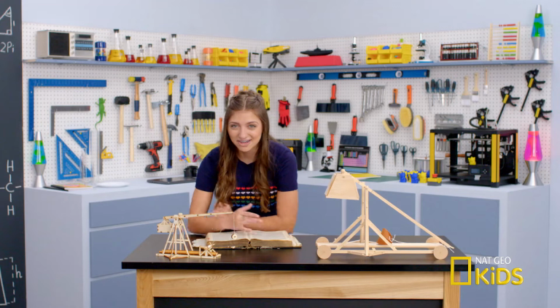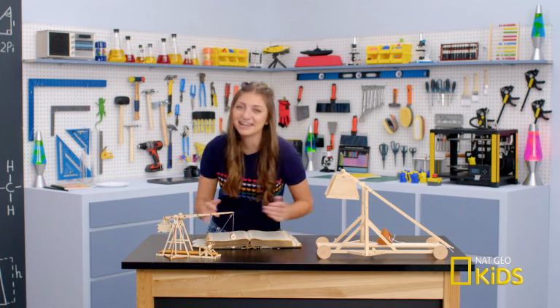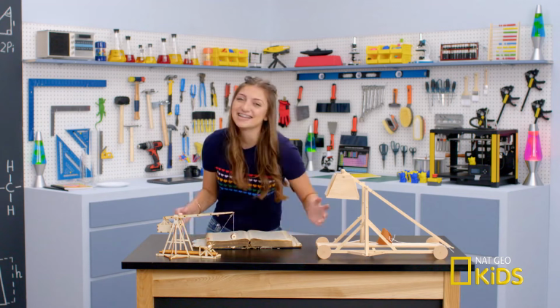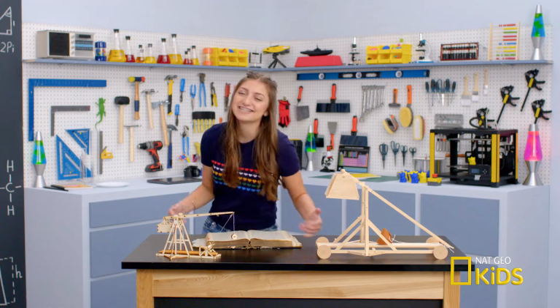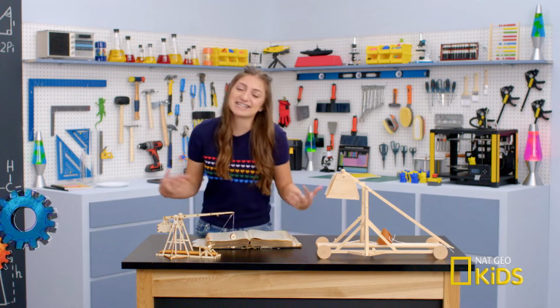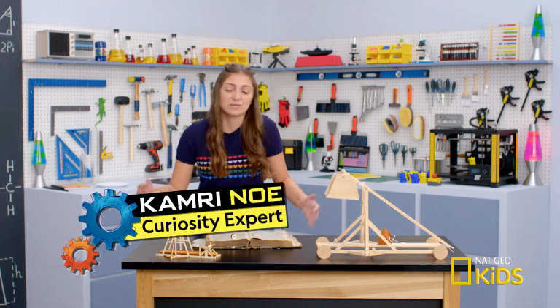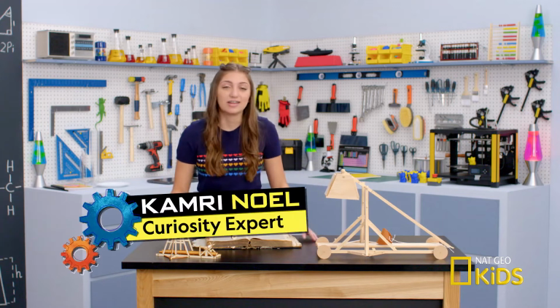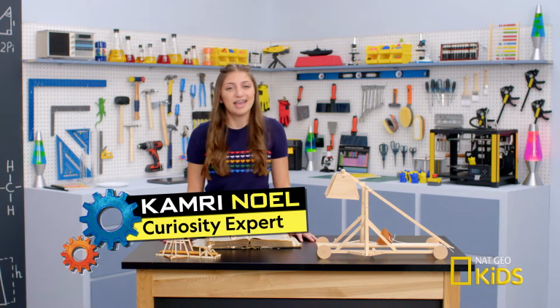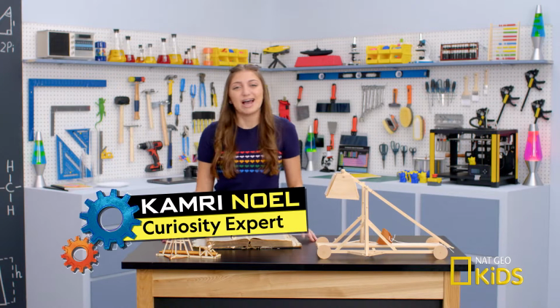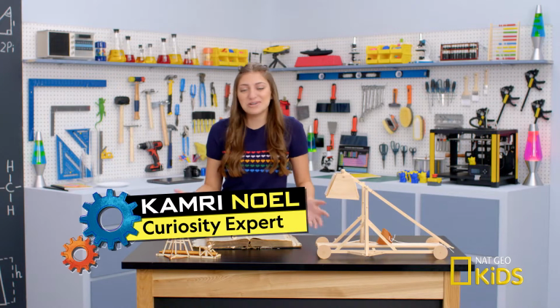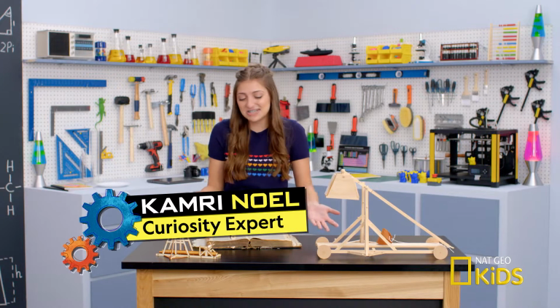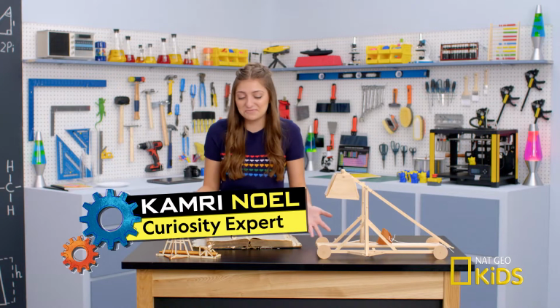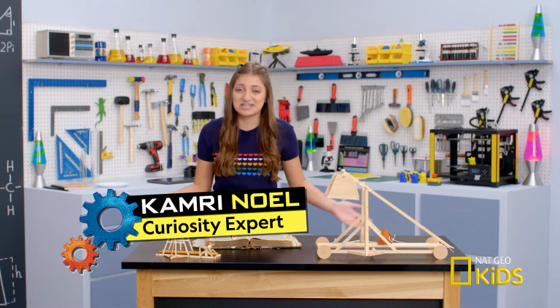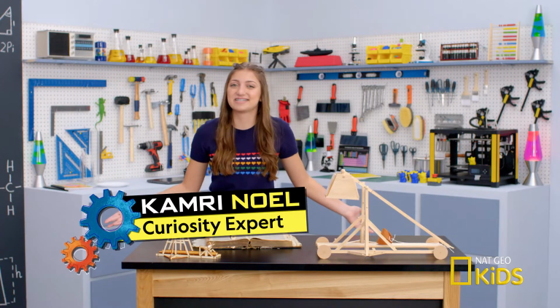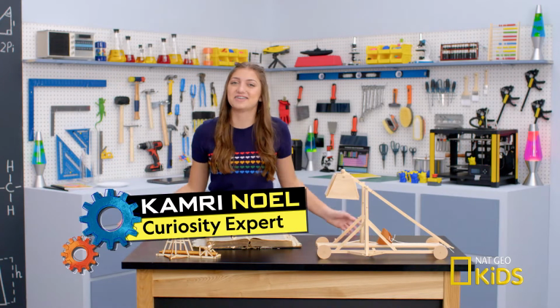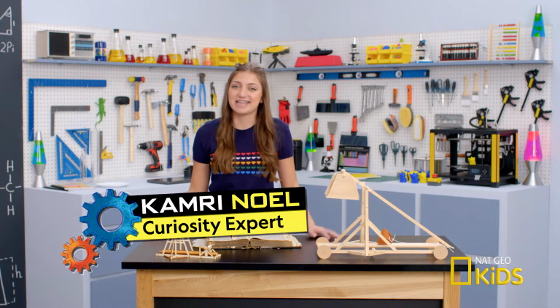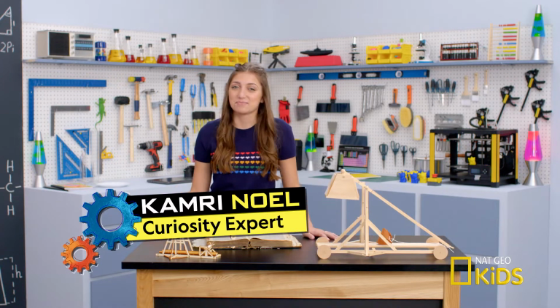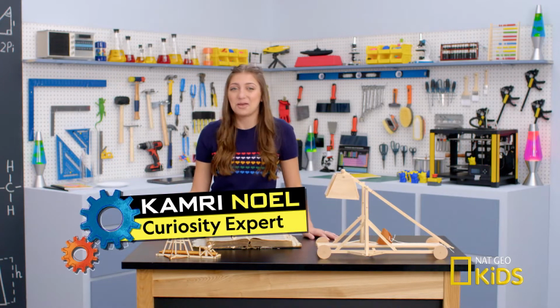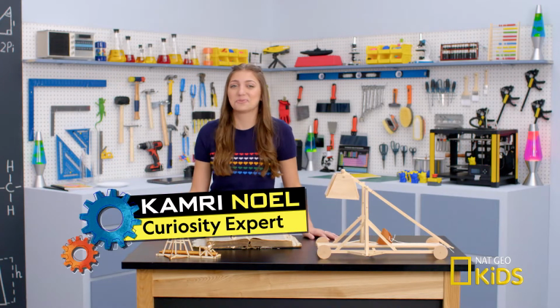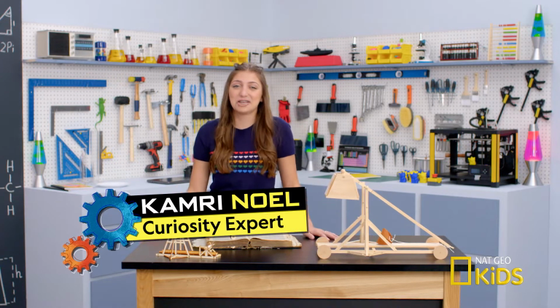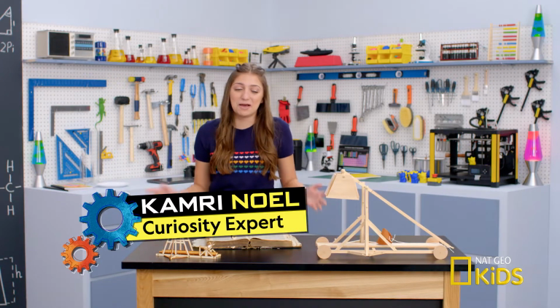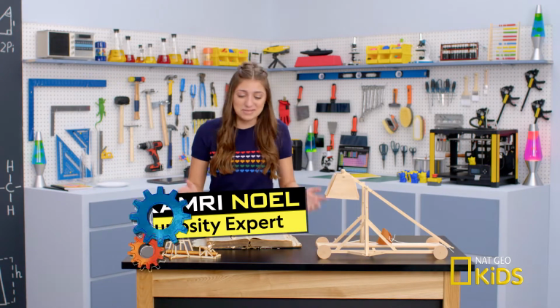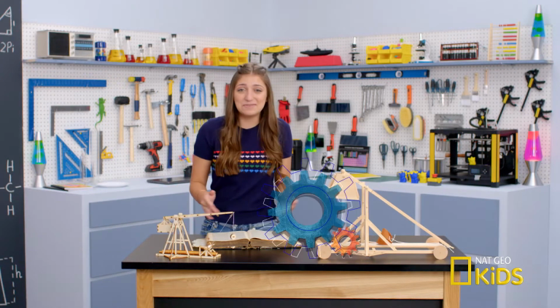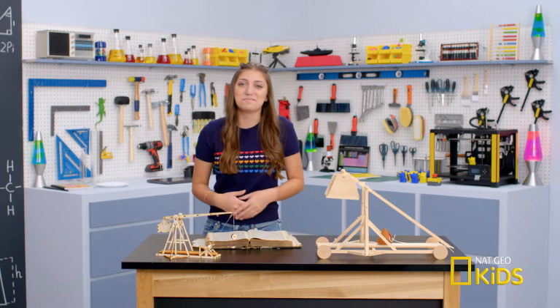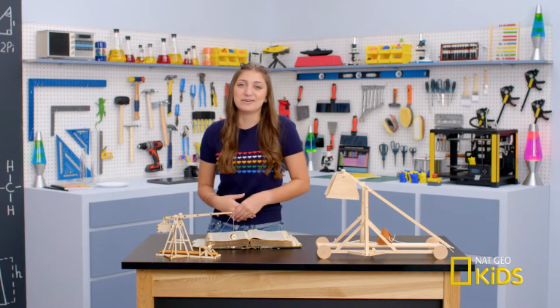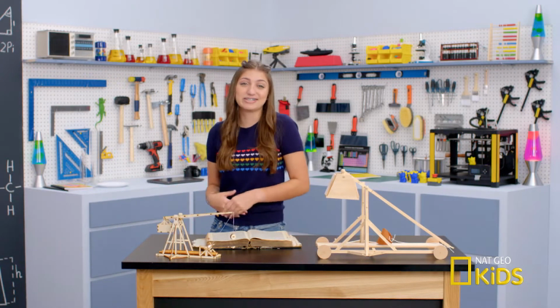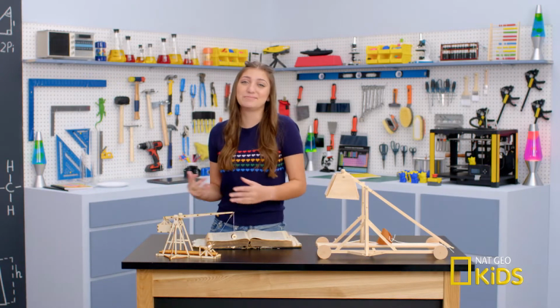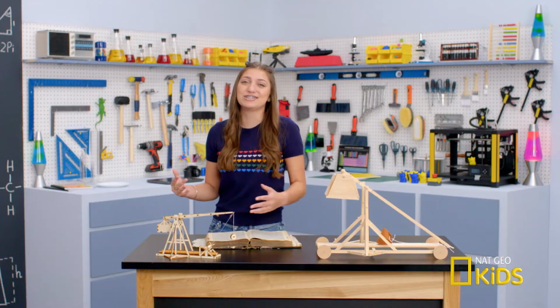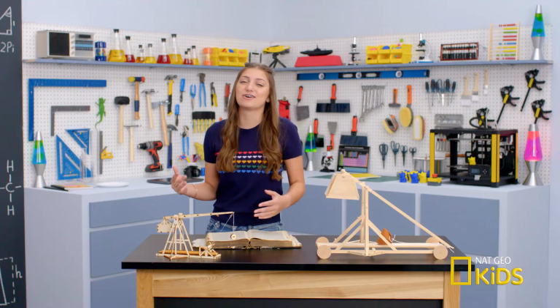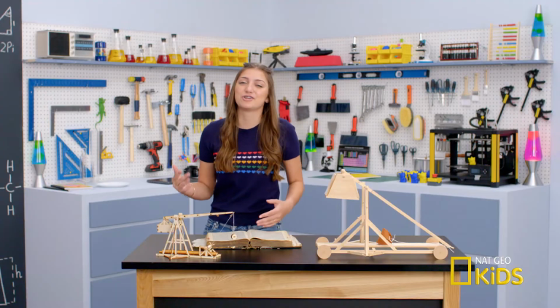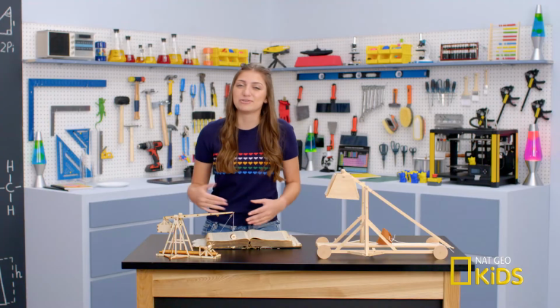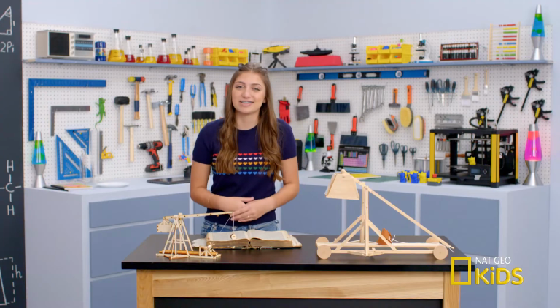Hey guys, it's Kamri. I'm here studying for this history exam. We're learning about medieval military machines called trebuchets.